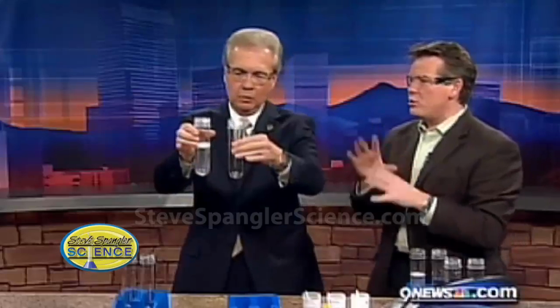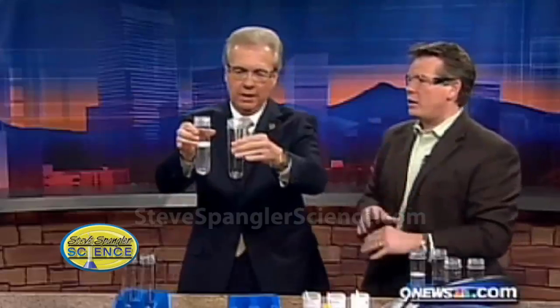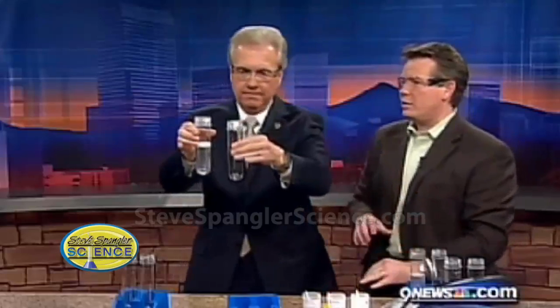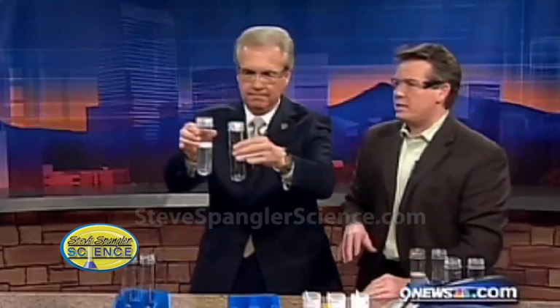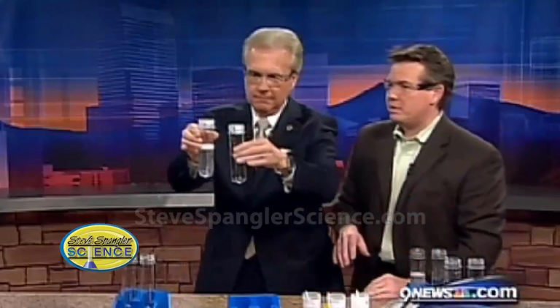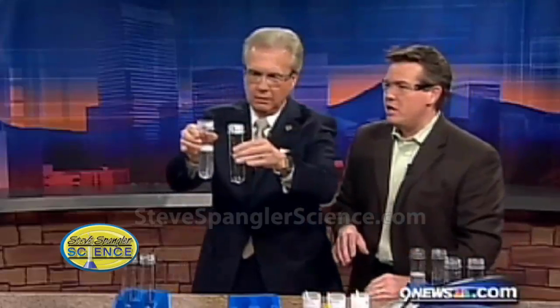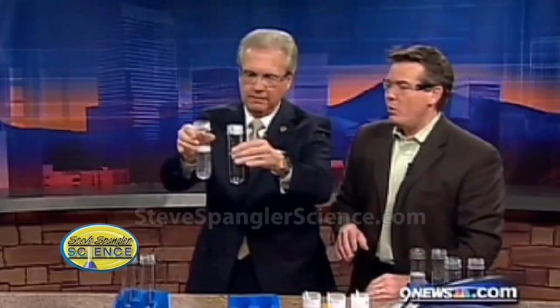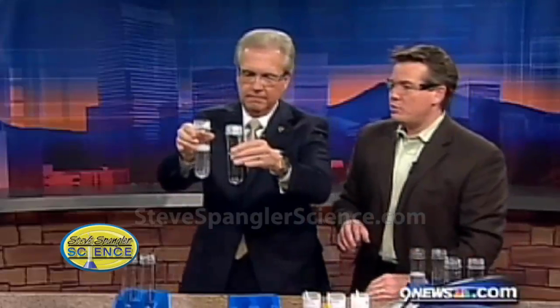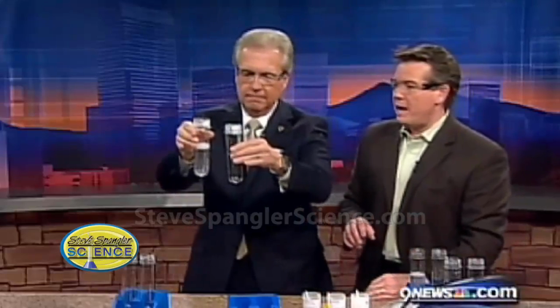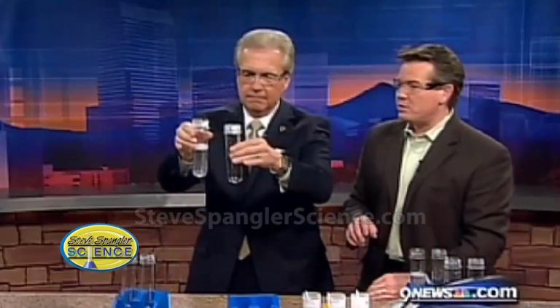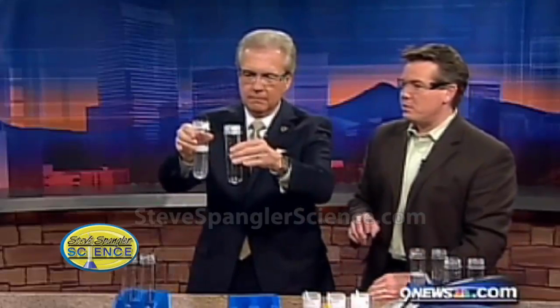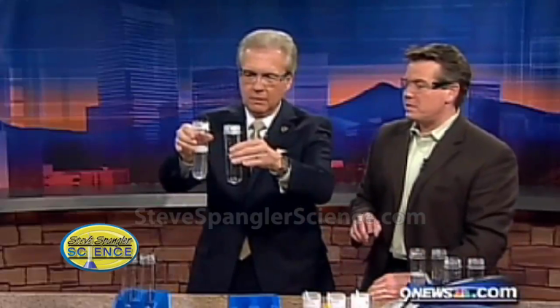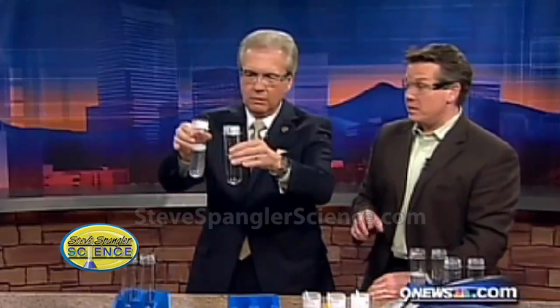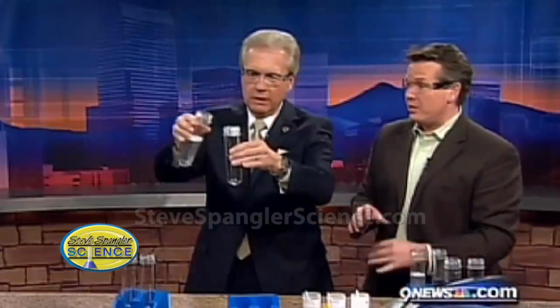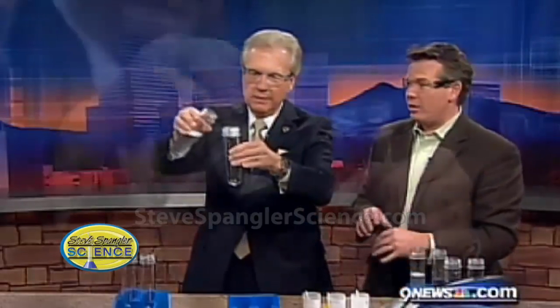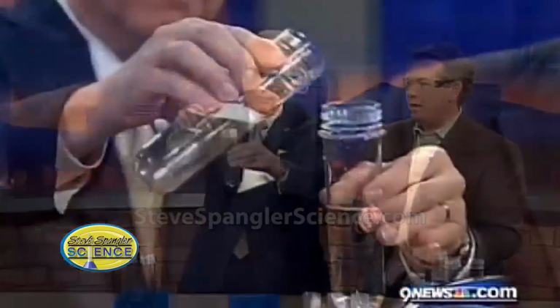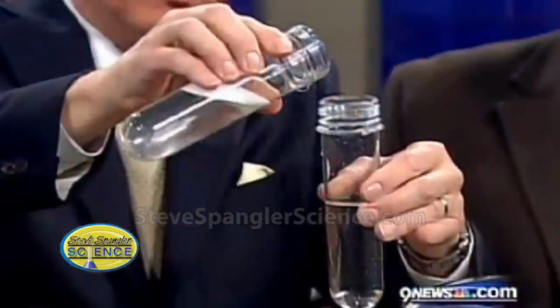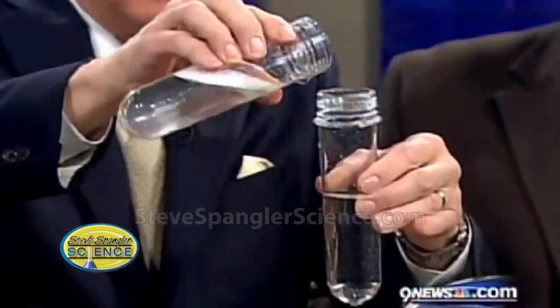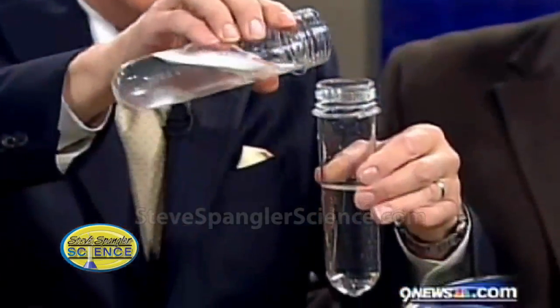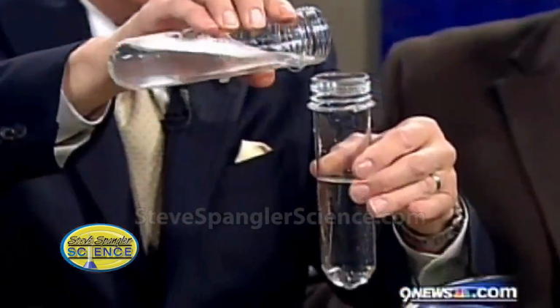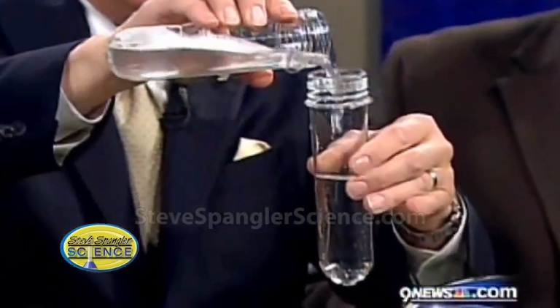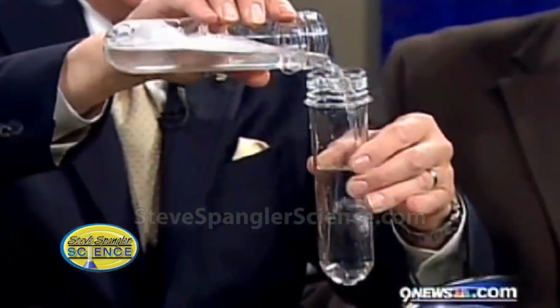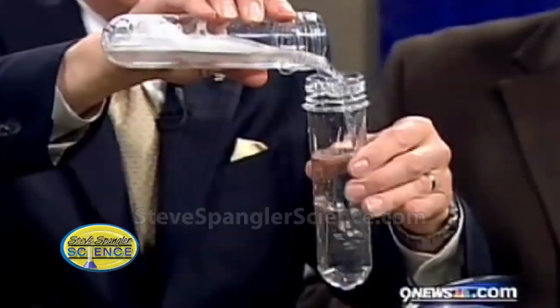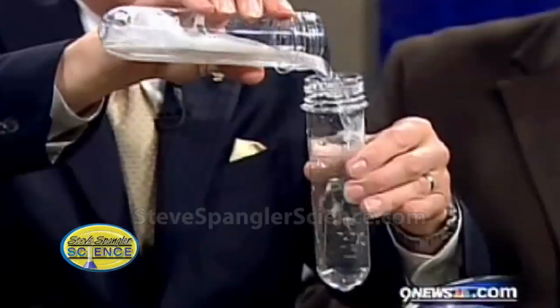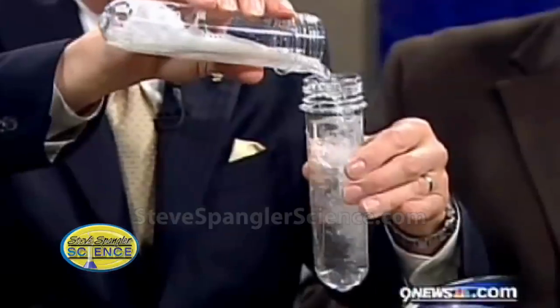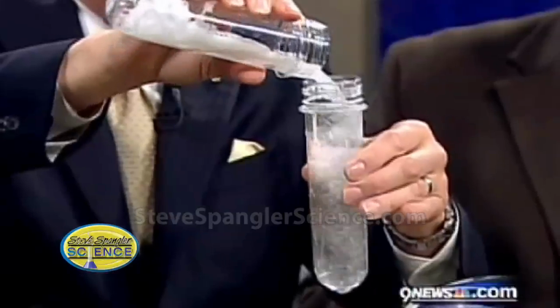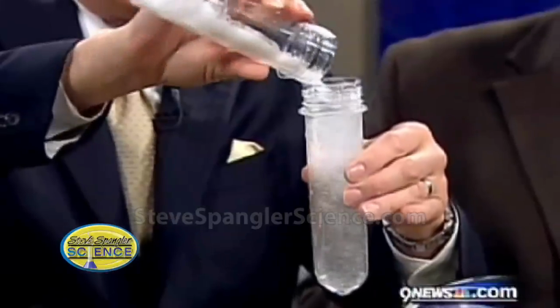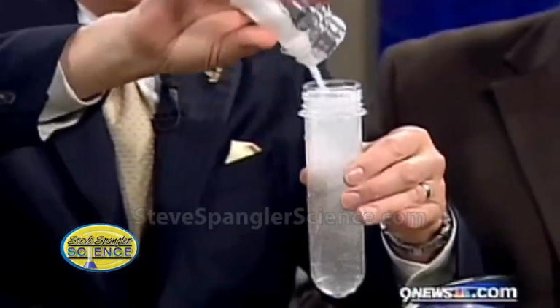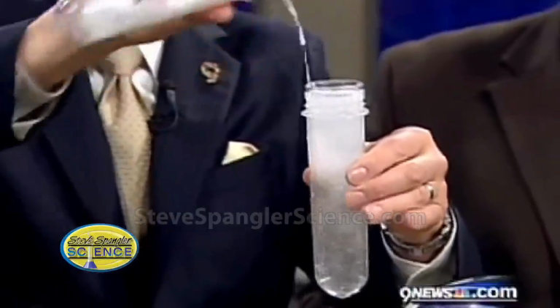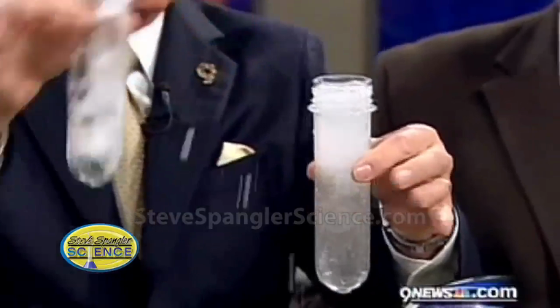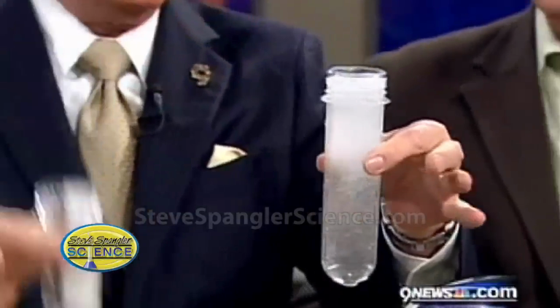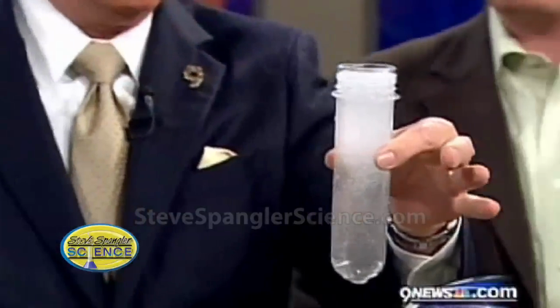Okay, two colorless liquids. Watch what happens when you mix them together. Are we ready? Go ahead. Right in here — and in it goes. Don't take your eyes off it.